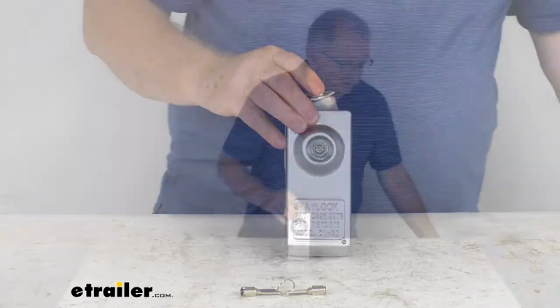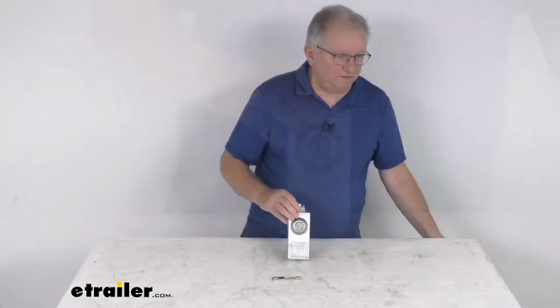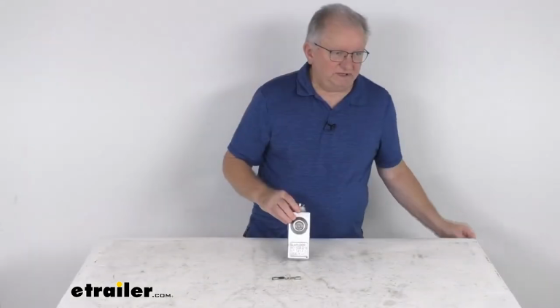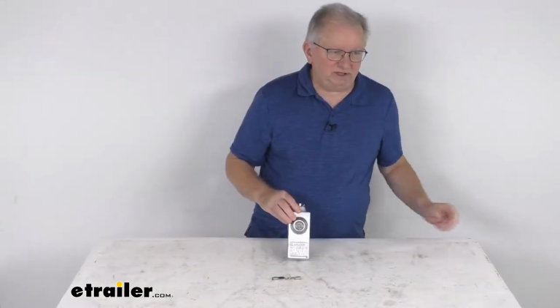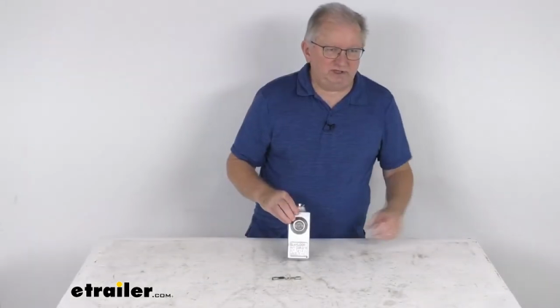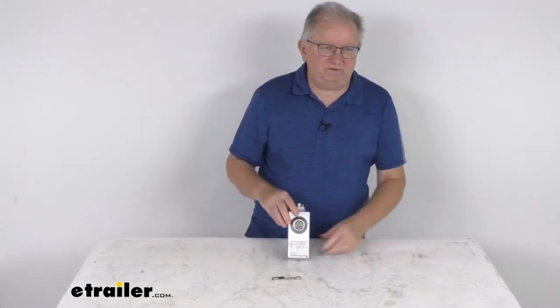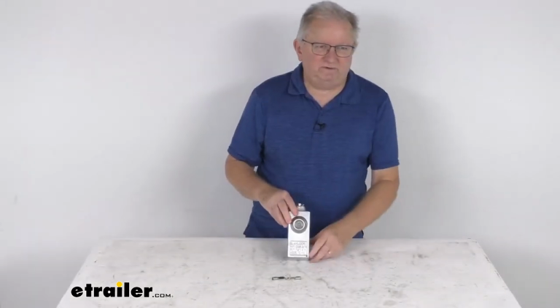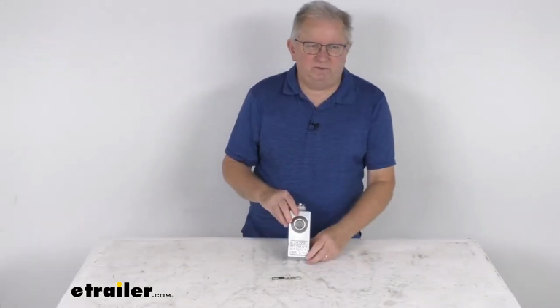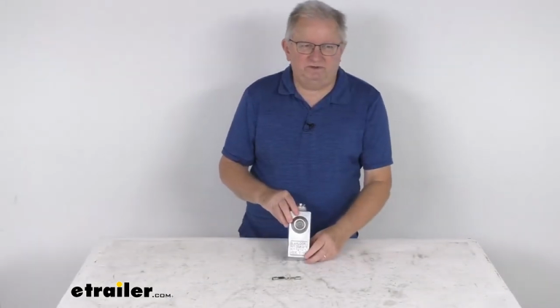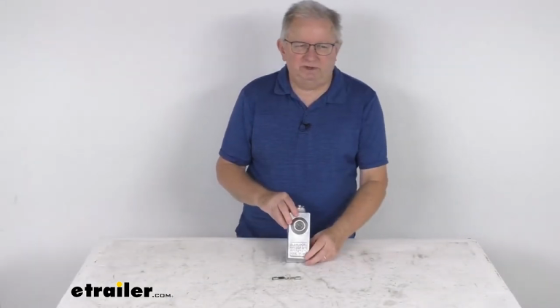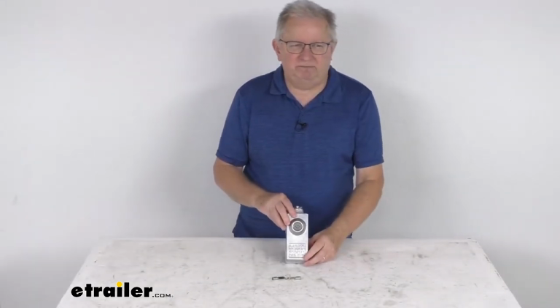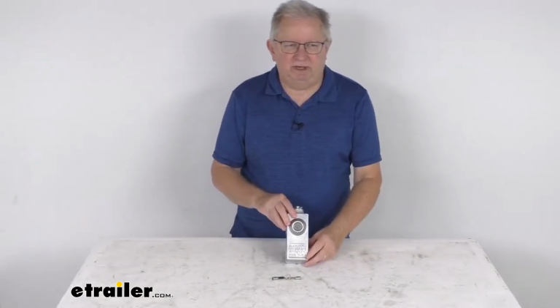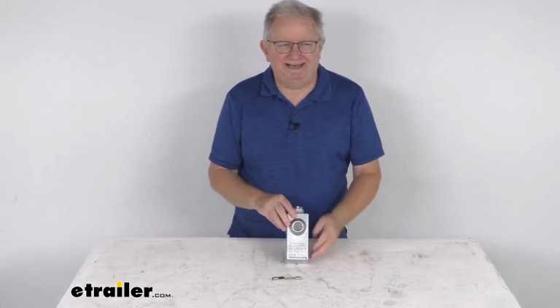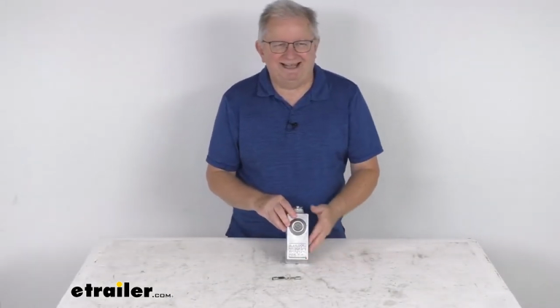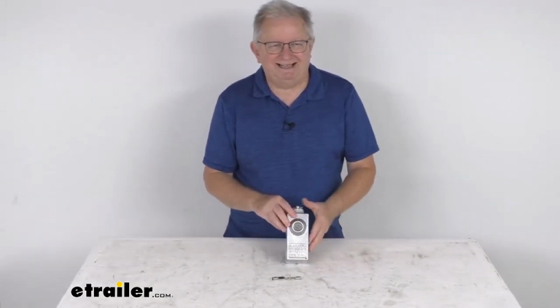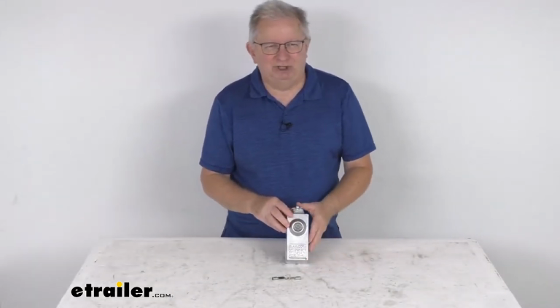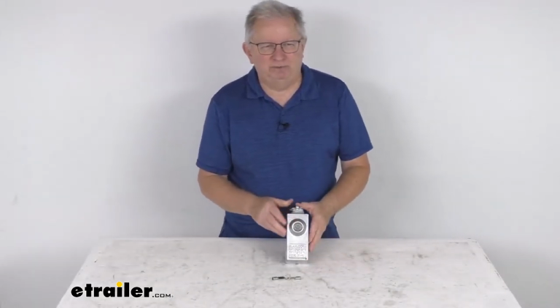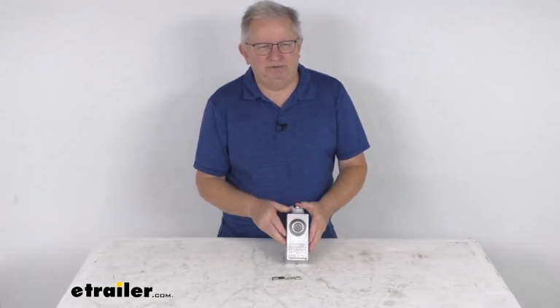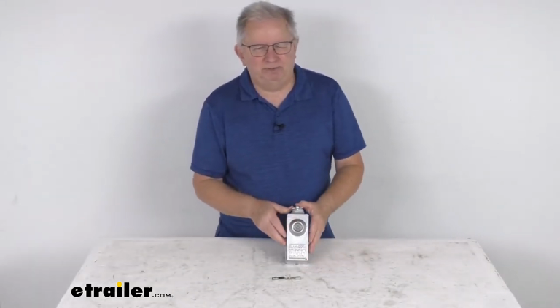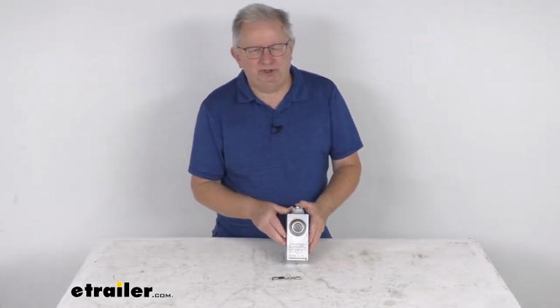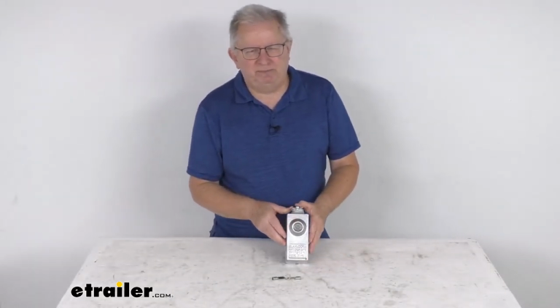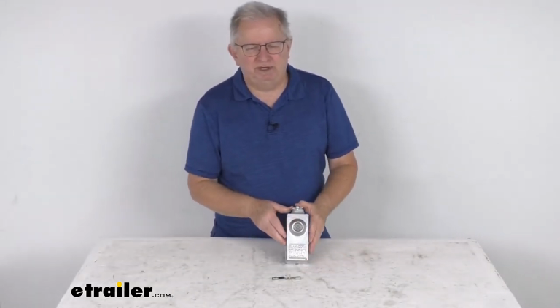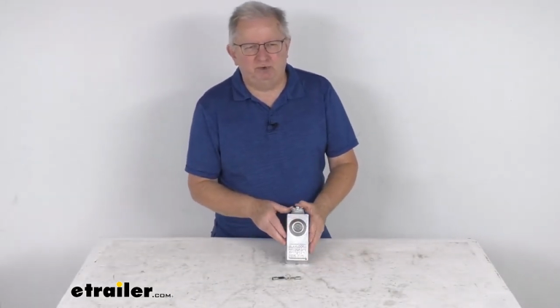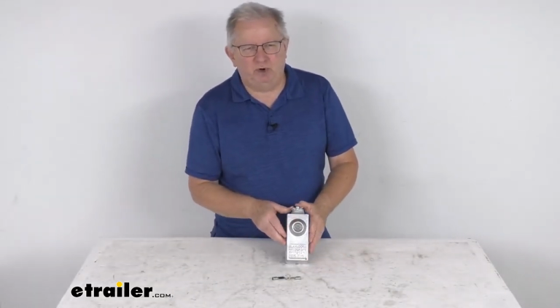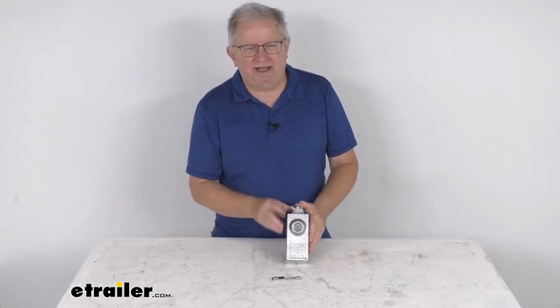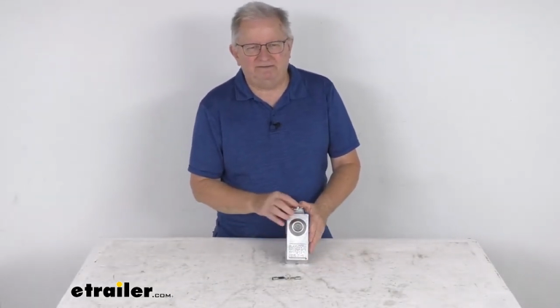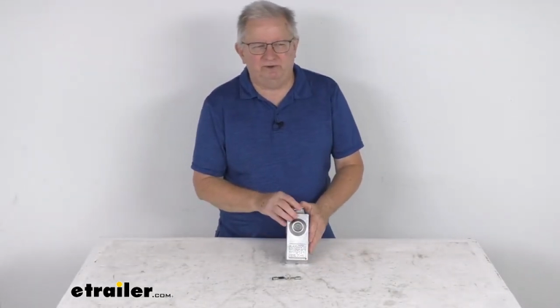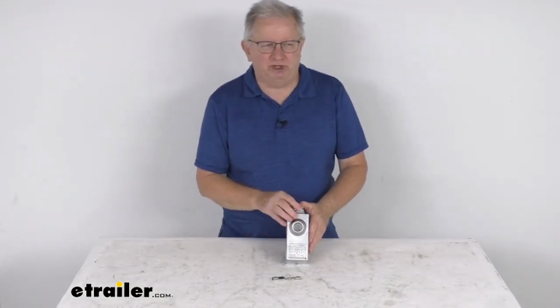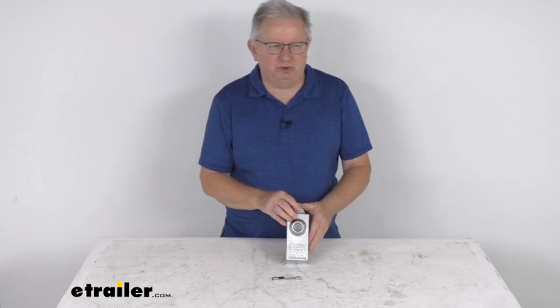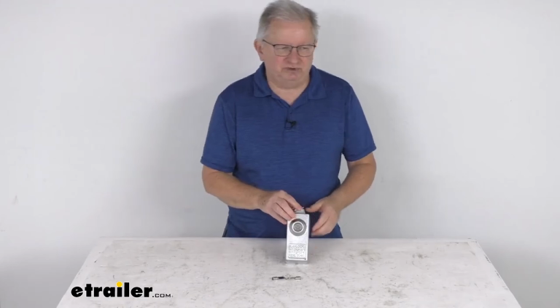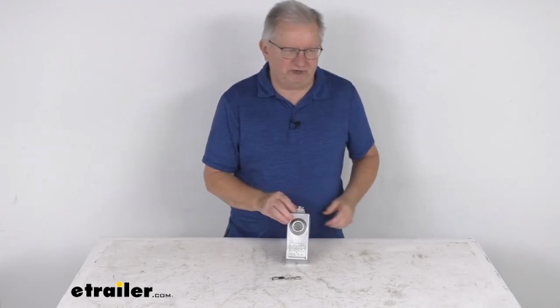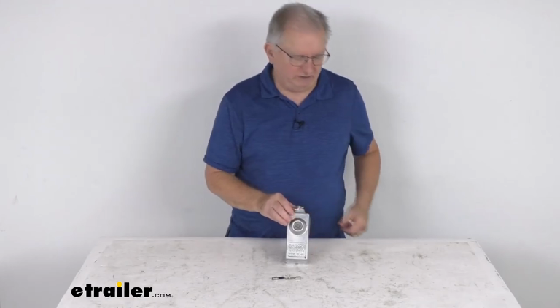That should do it for the review on the Blaylock aluminum push-button door lock for enclosed trailers.